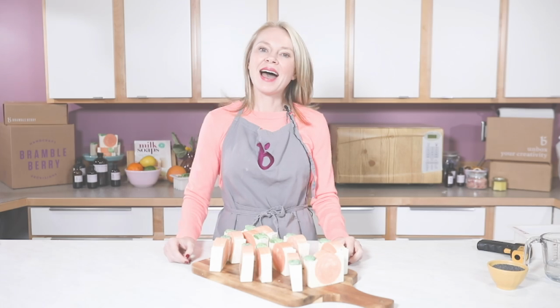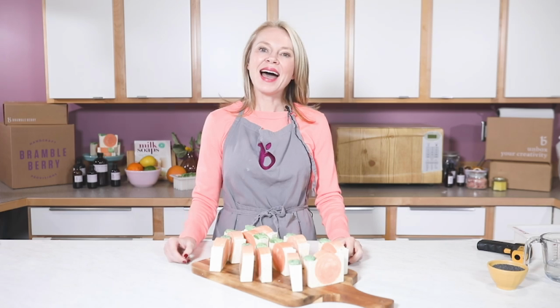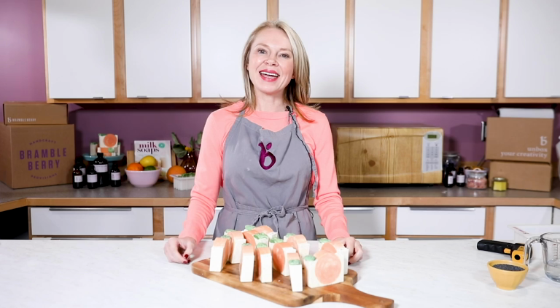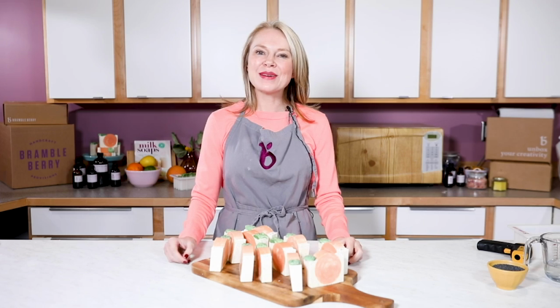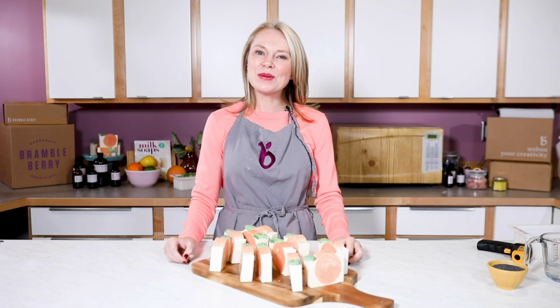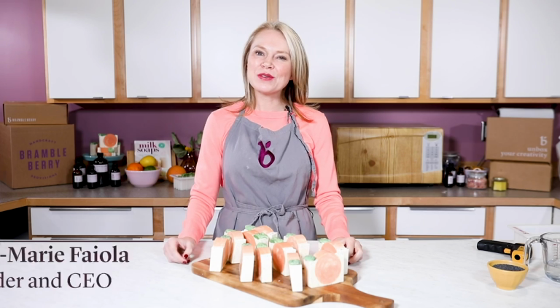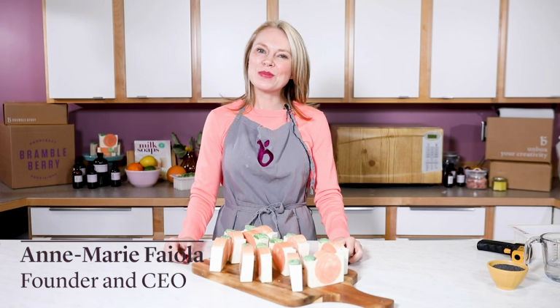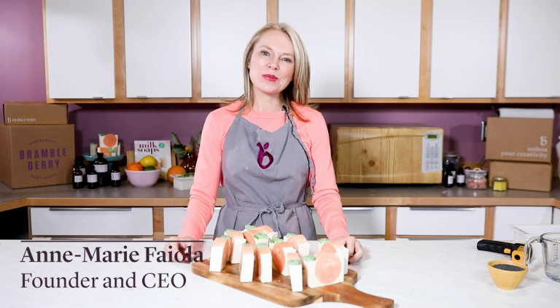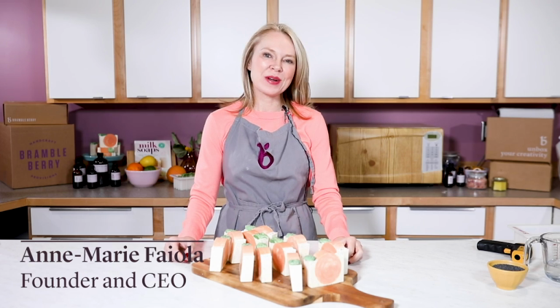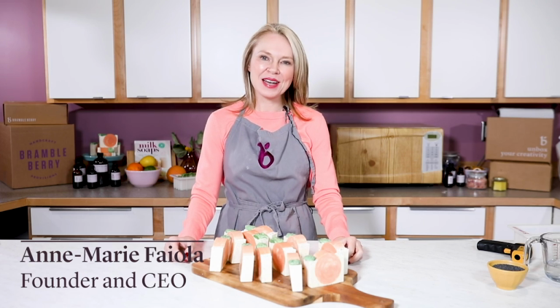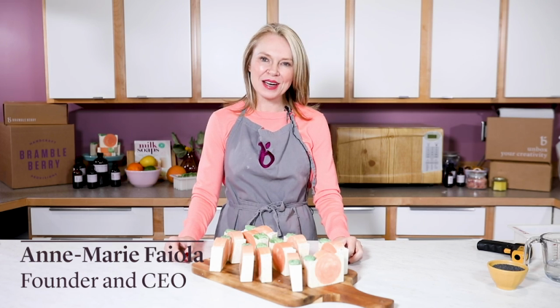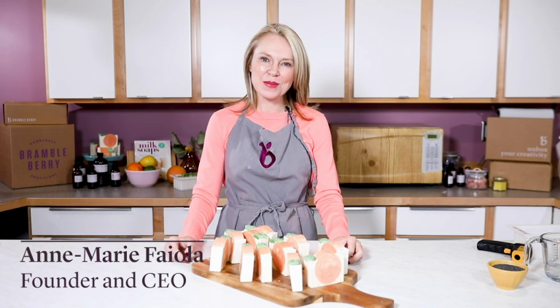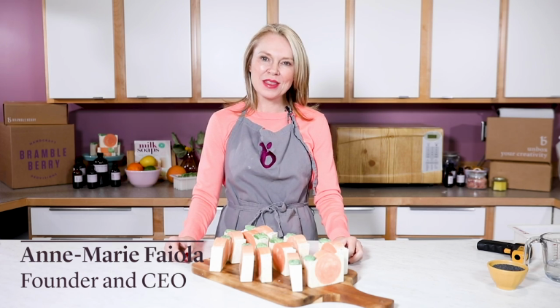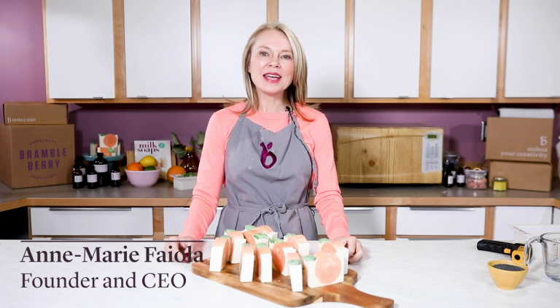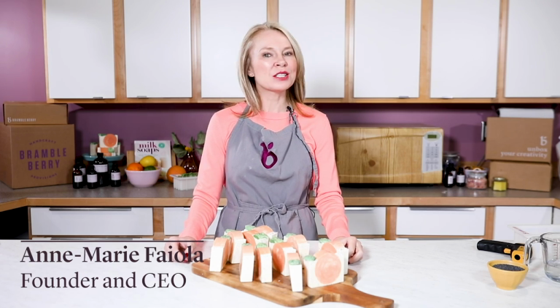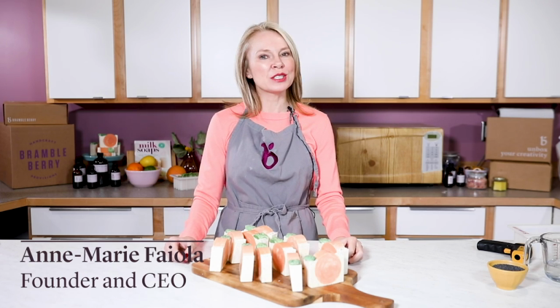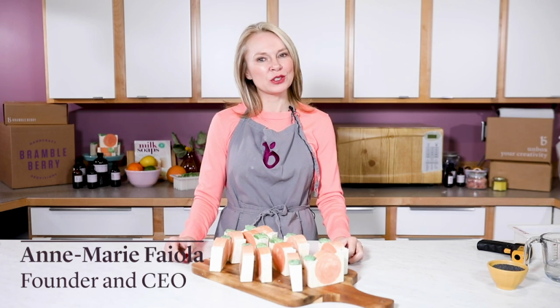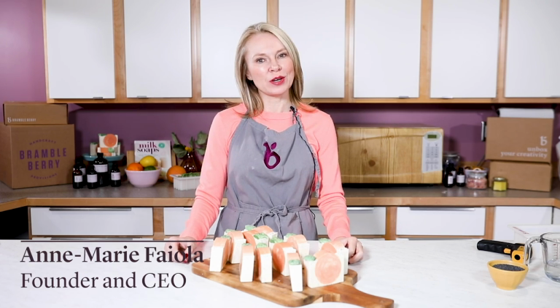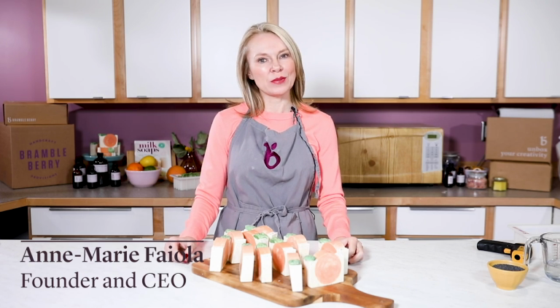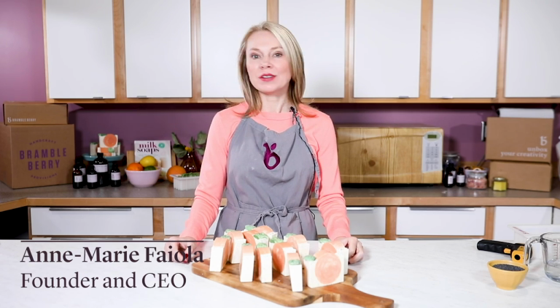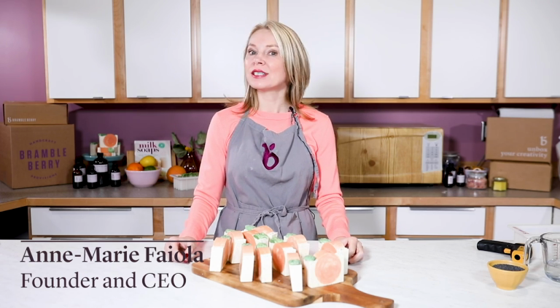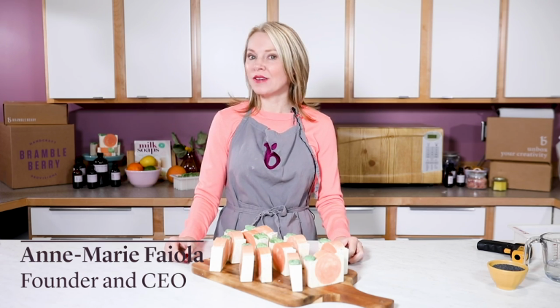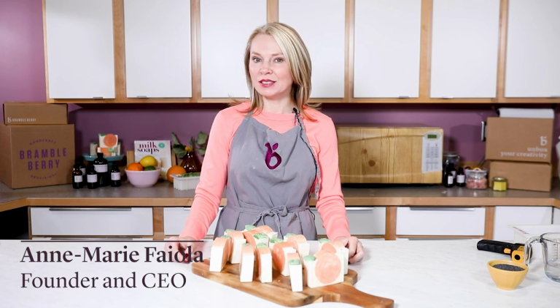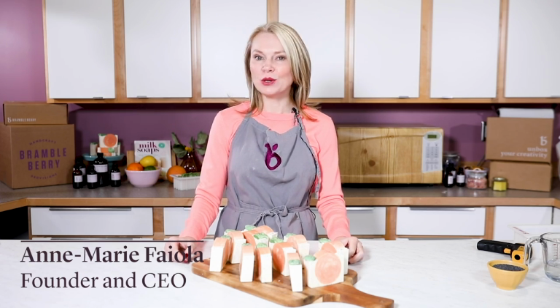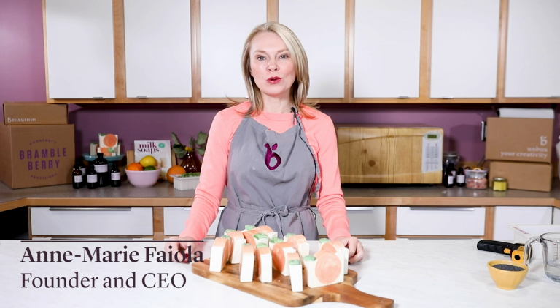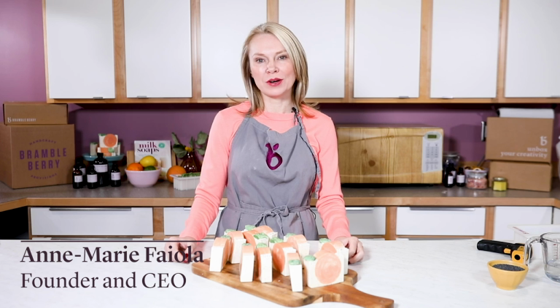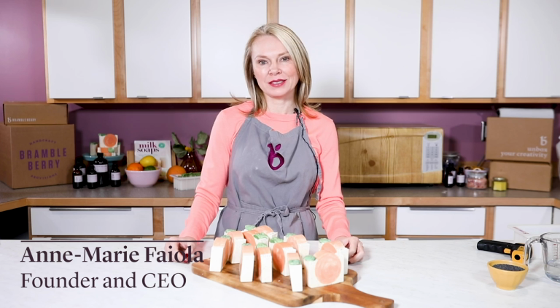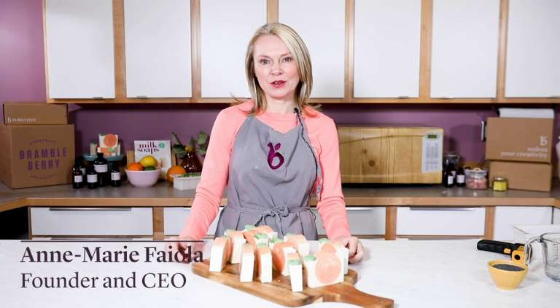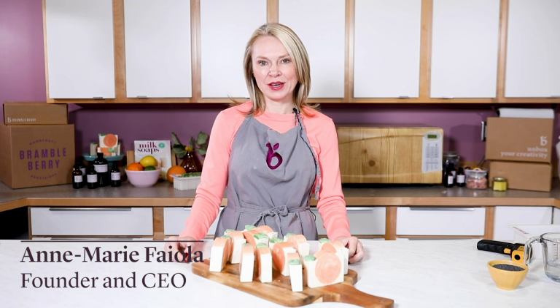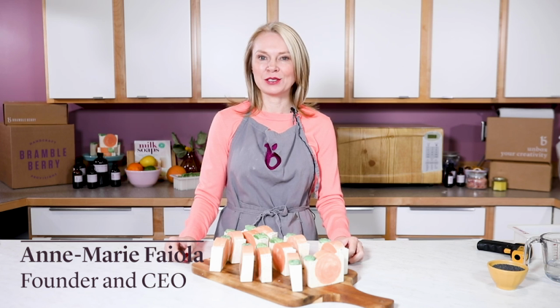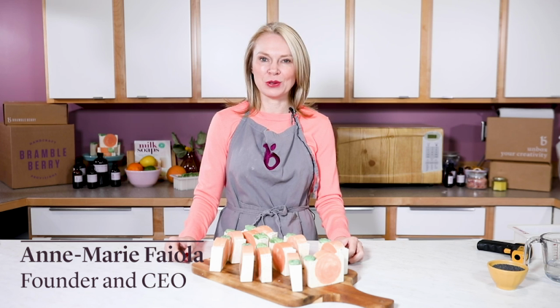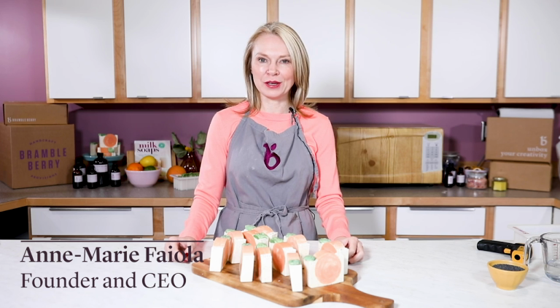Hi, I'm Anne-Marie from BrambleBerry.com. Thanks so much for joining me for this advanced cold process soap making tutorial.